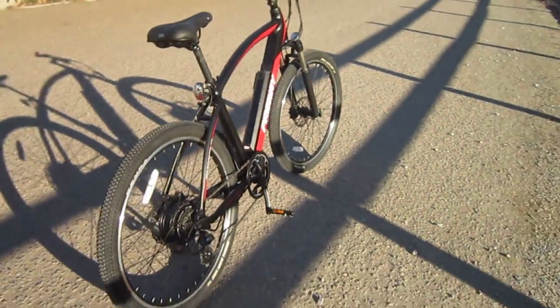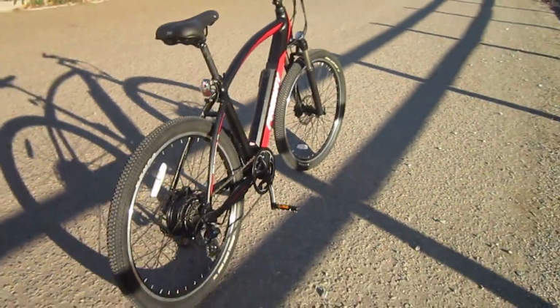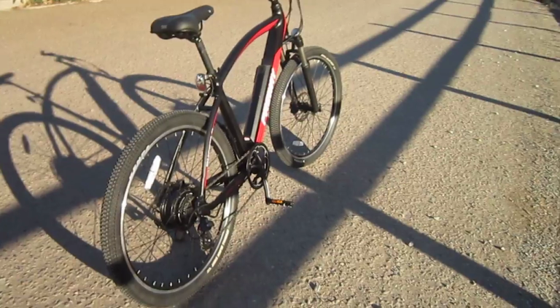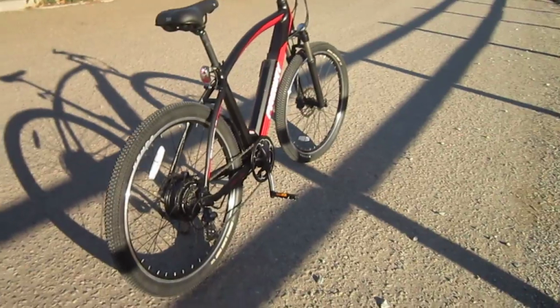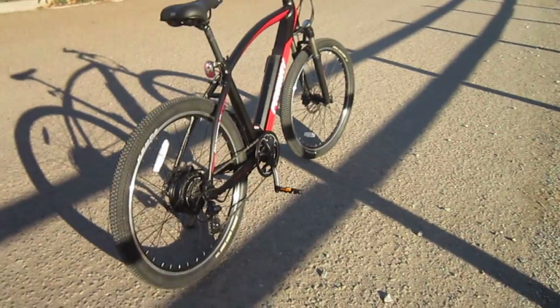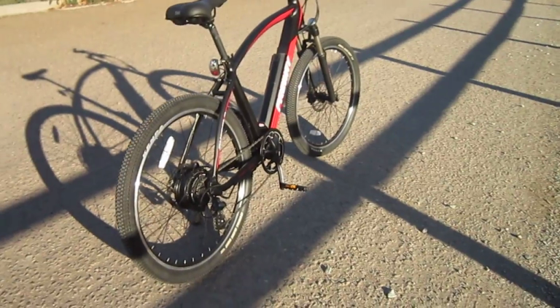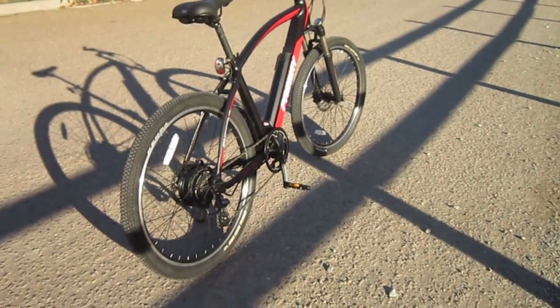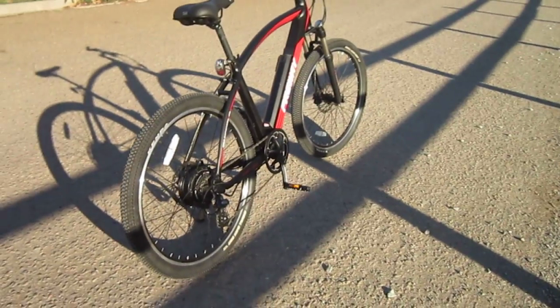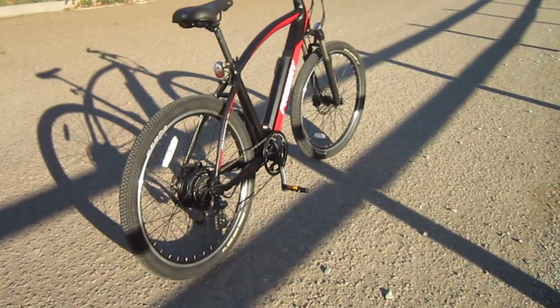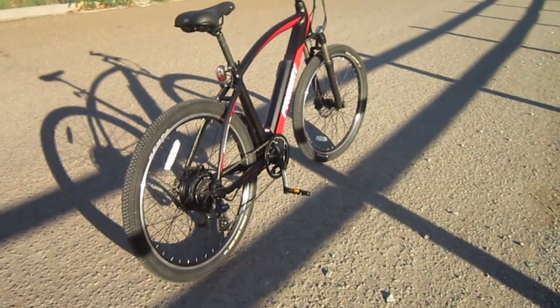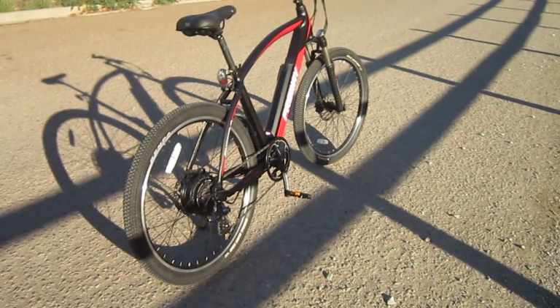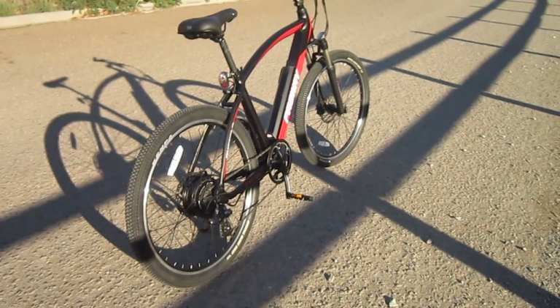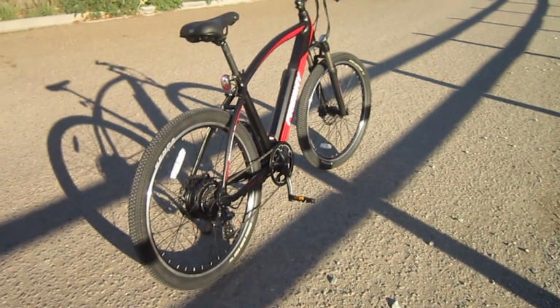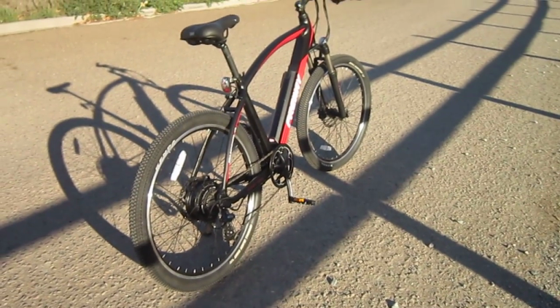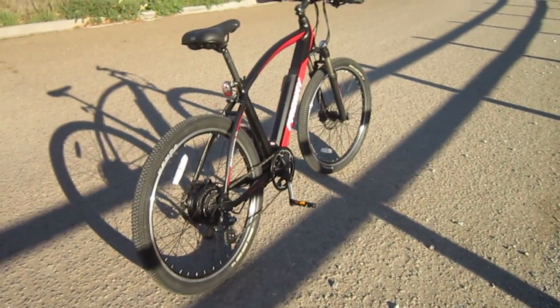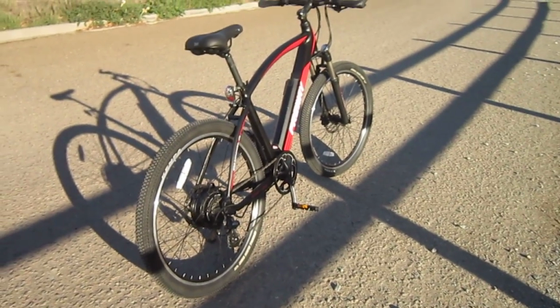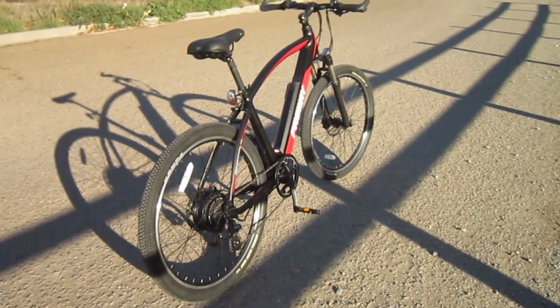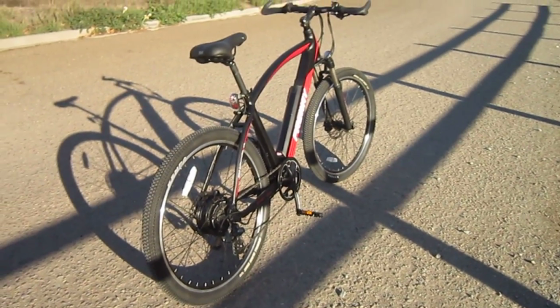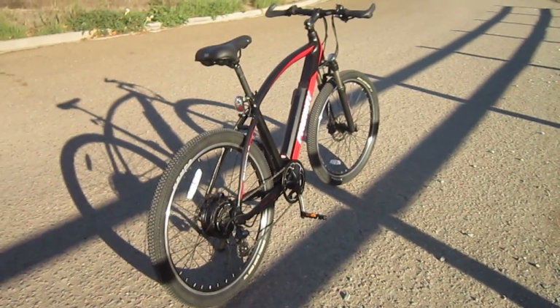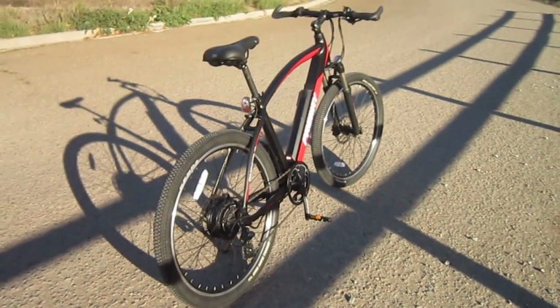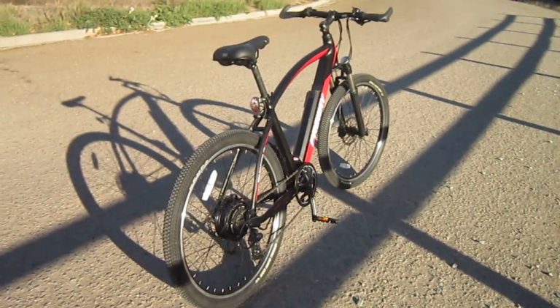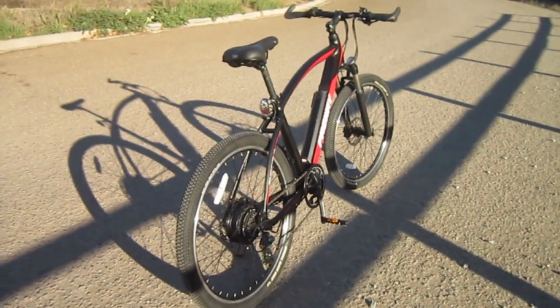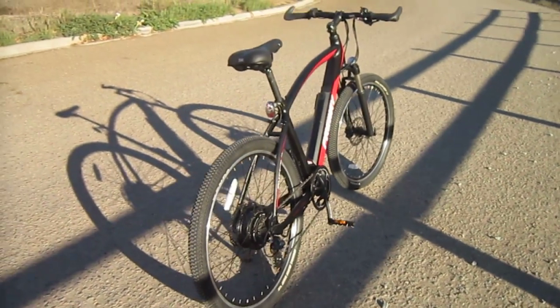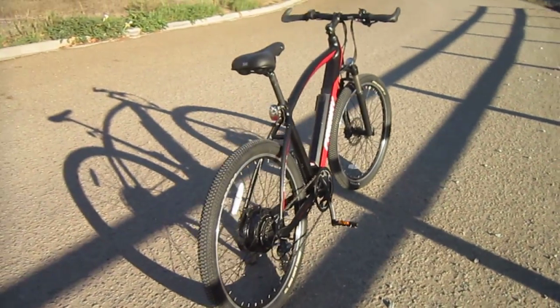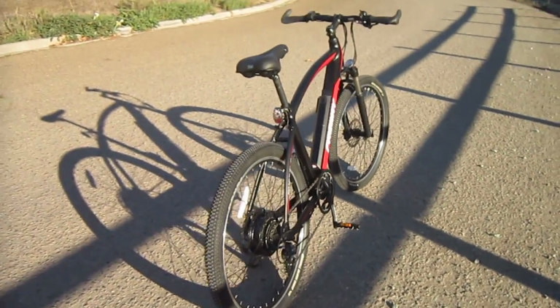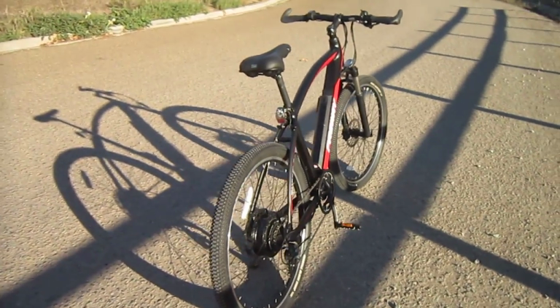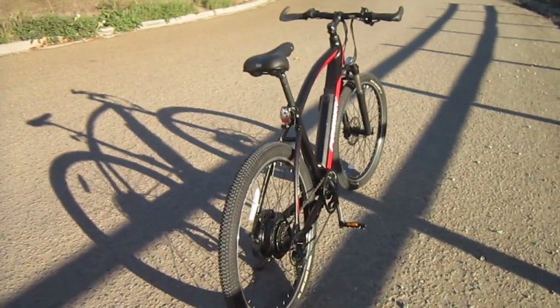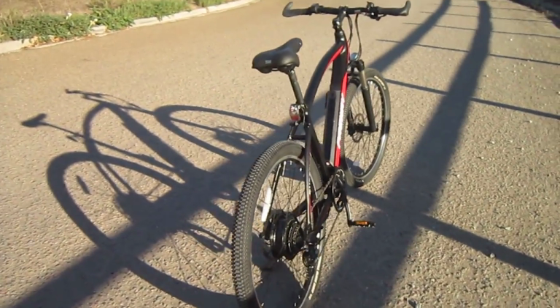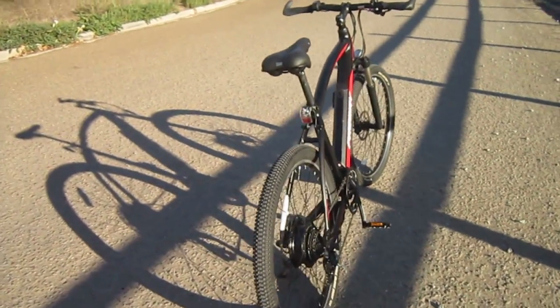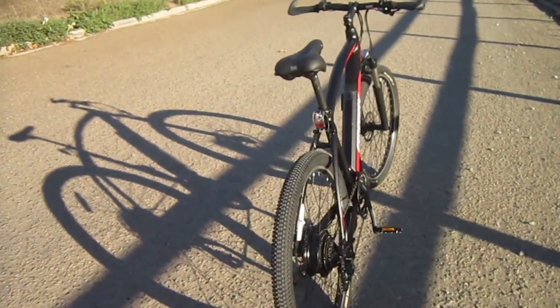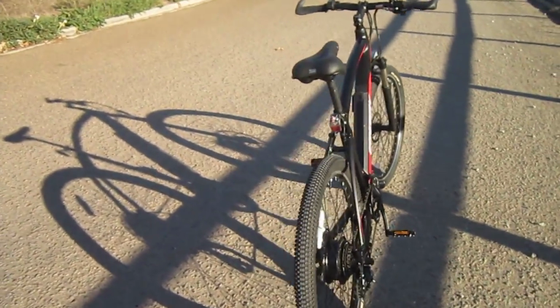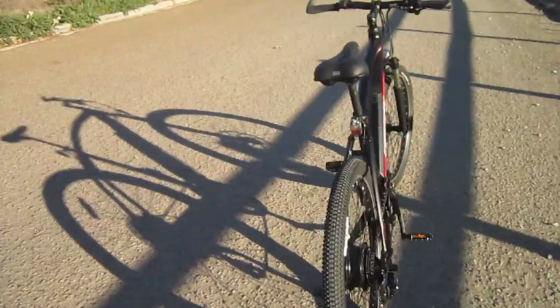It's got a 350-watt, 36-volt system, 11 amp-hours of juice, and built-in lighting.